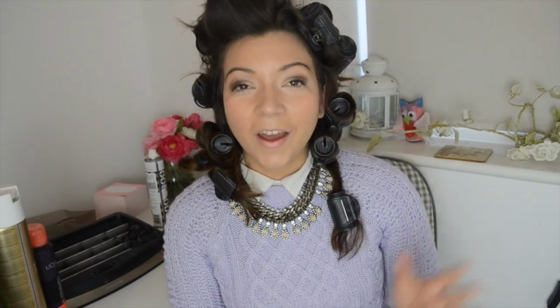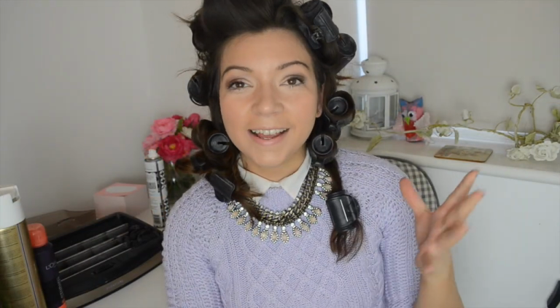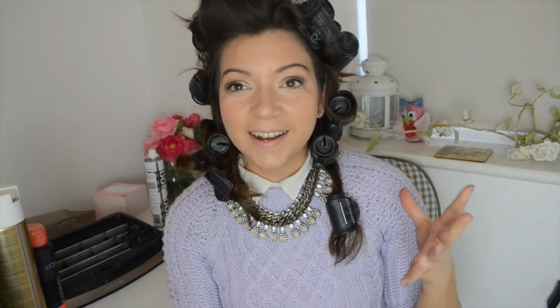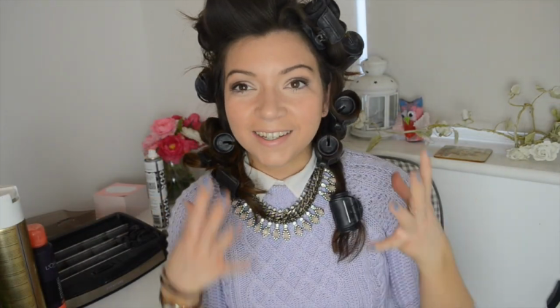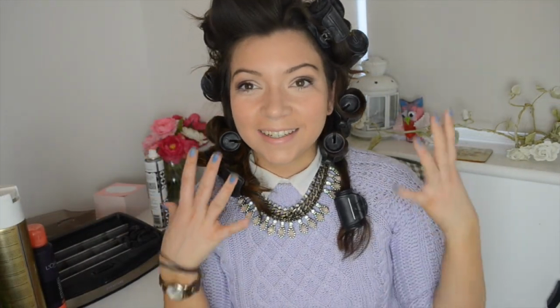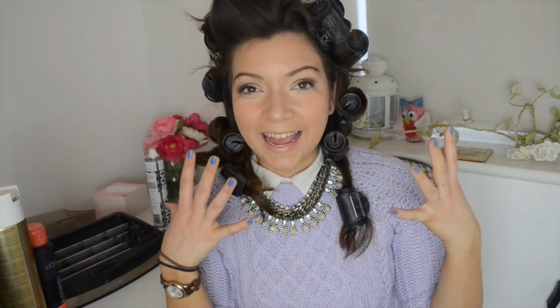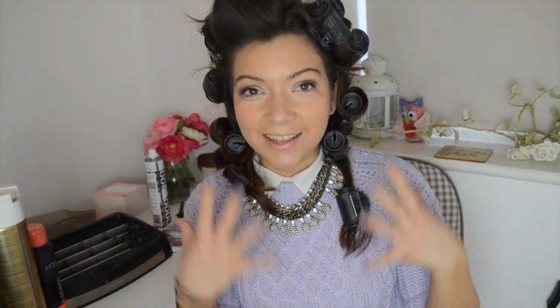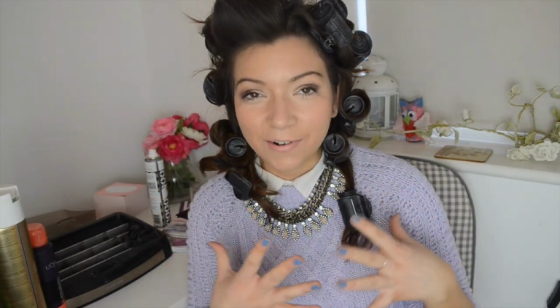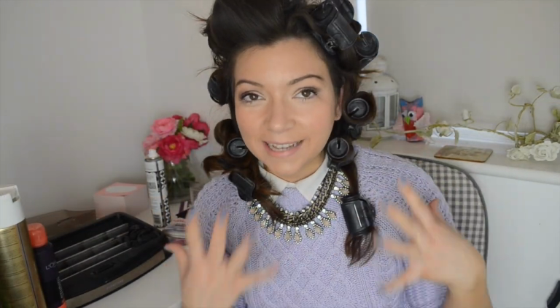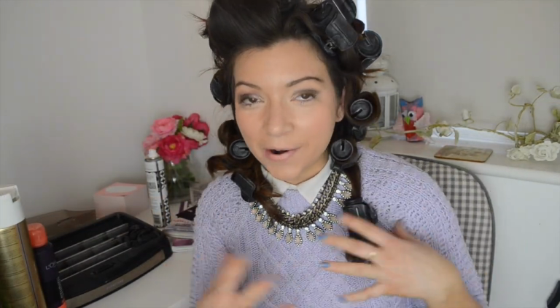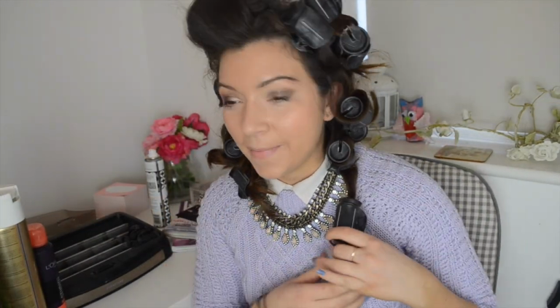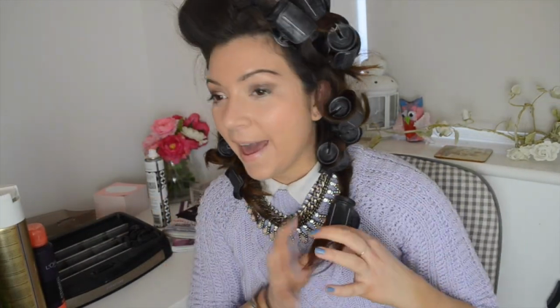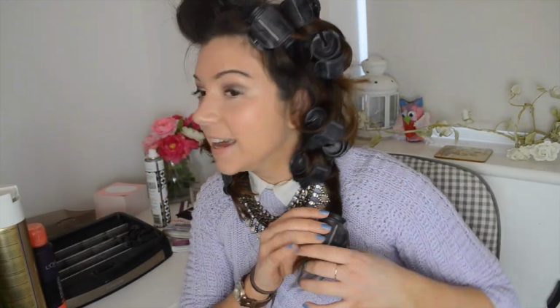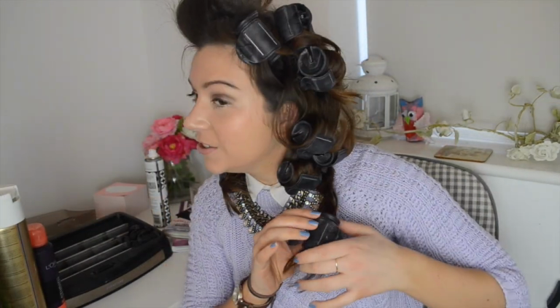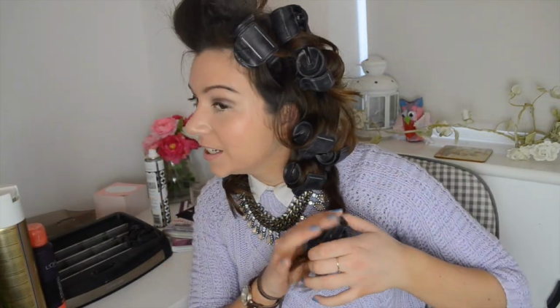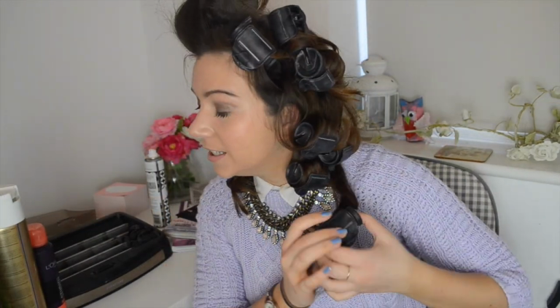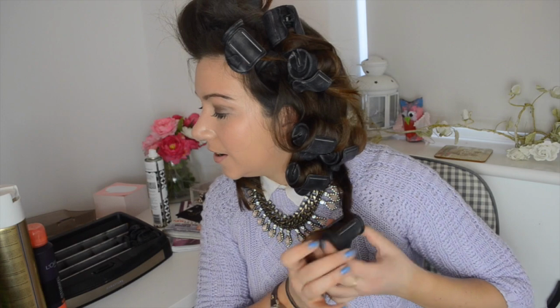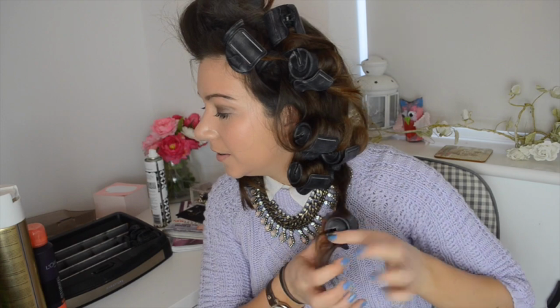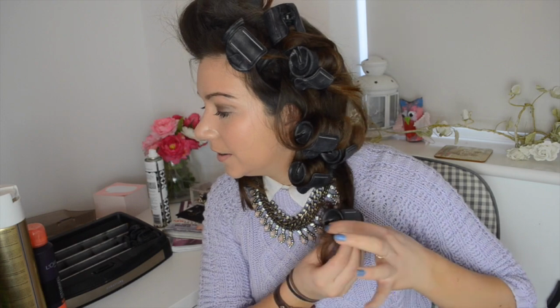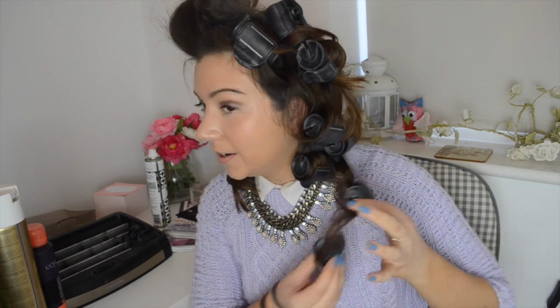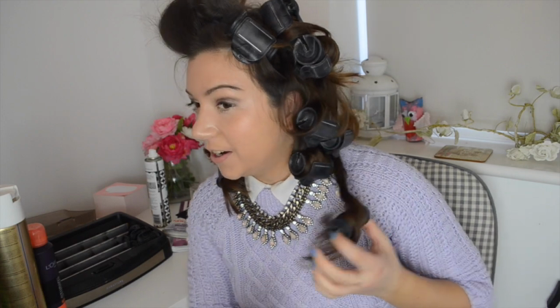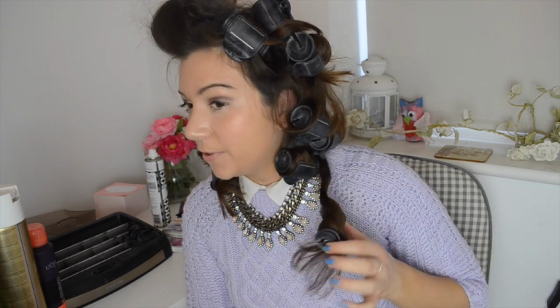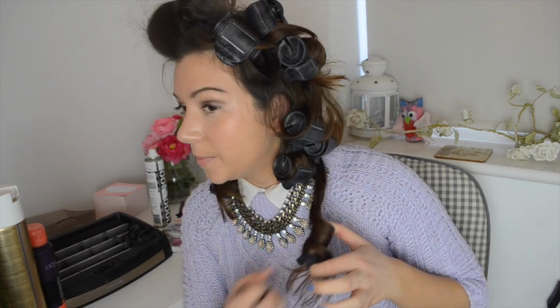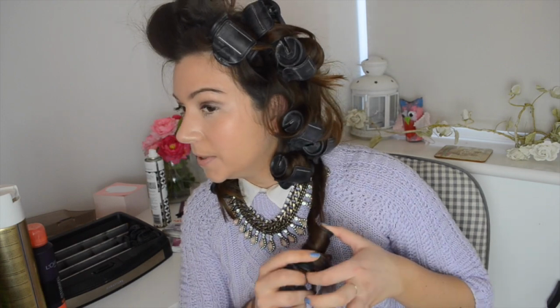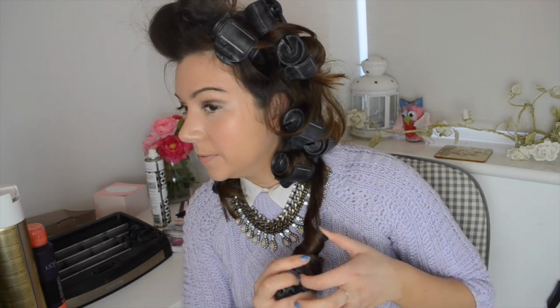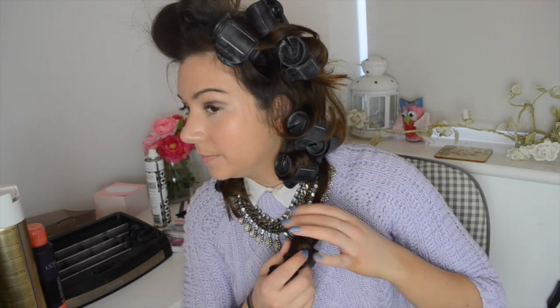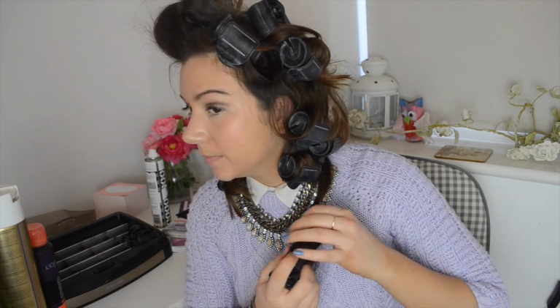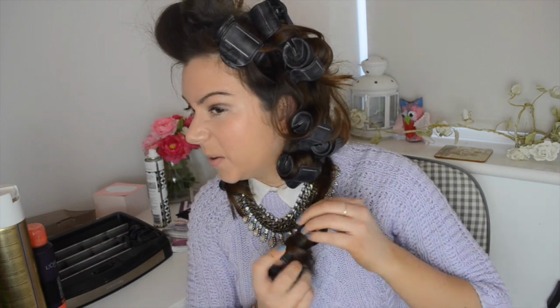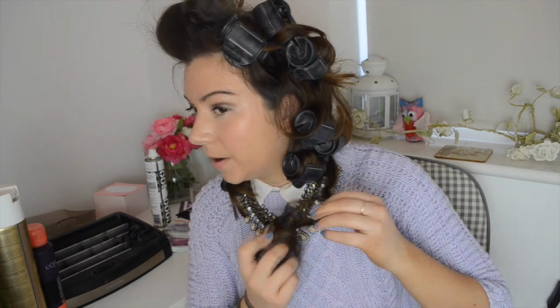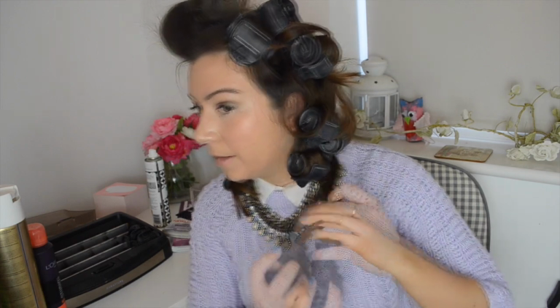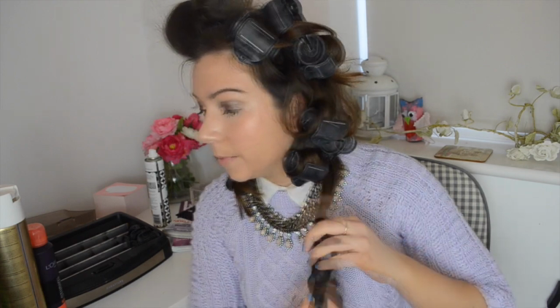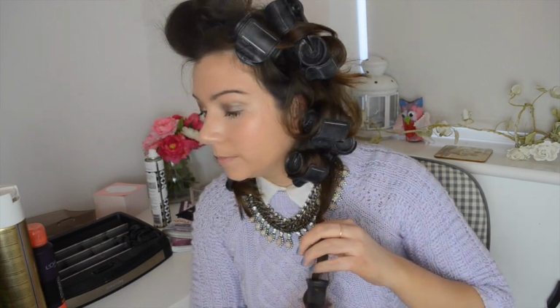Okay, so now it's time to take the rollers out of my hair. I'm just going to start from the bottom and kind of work my way up.